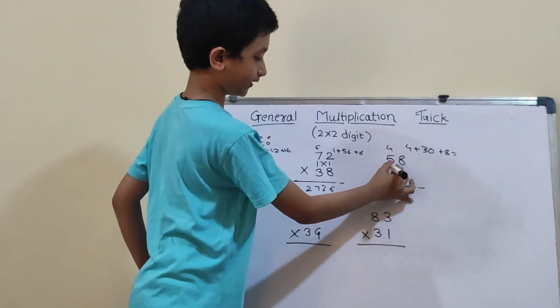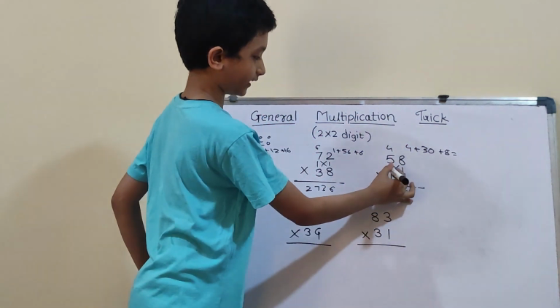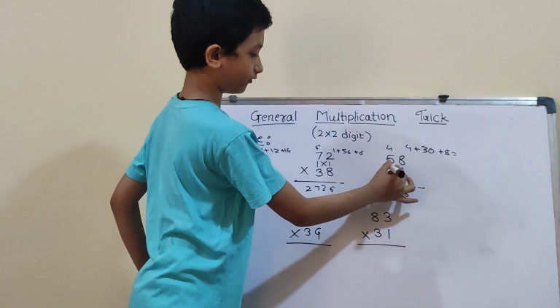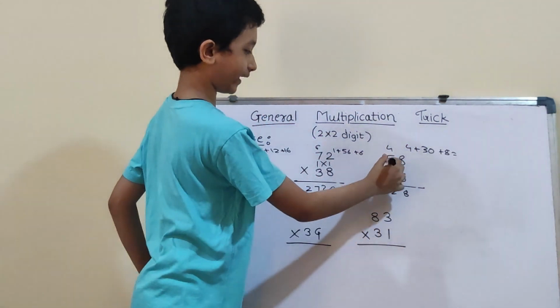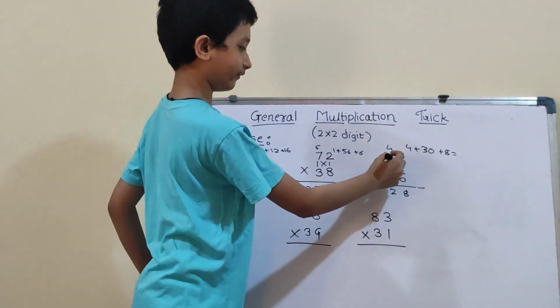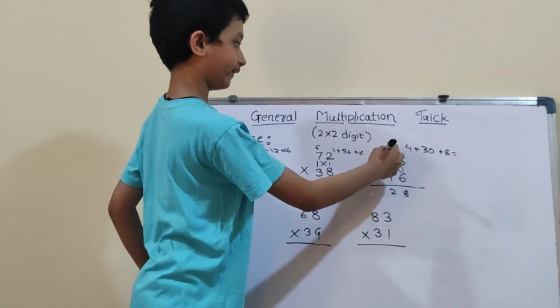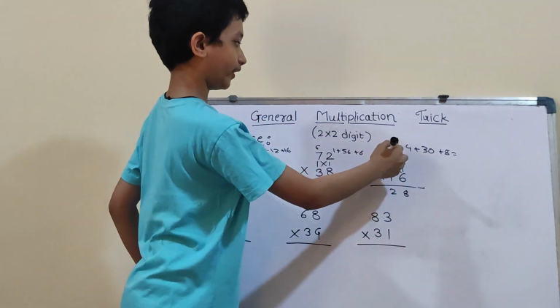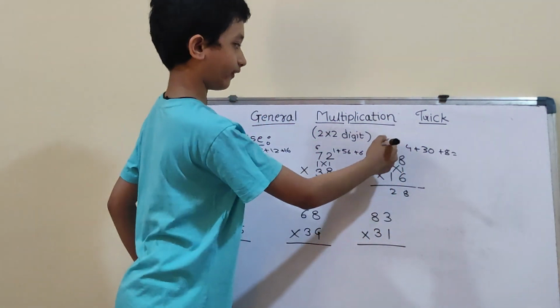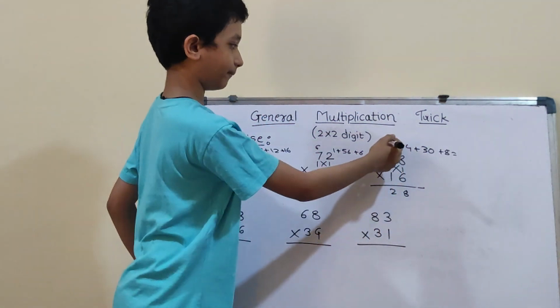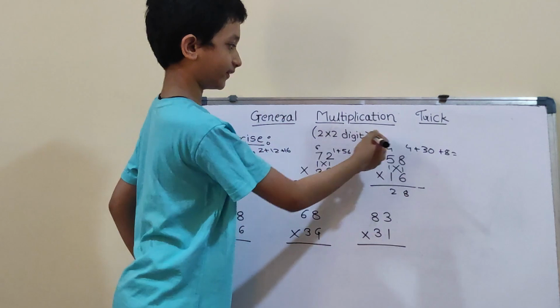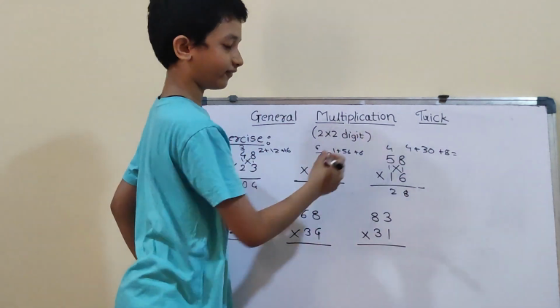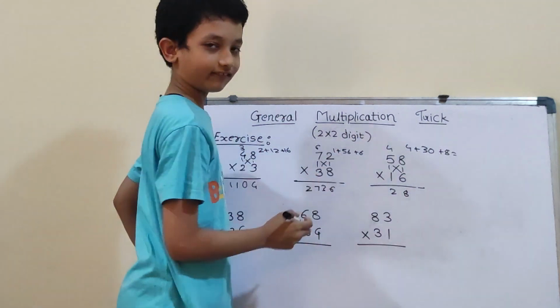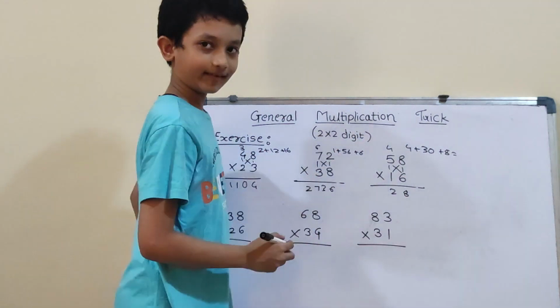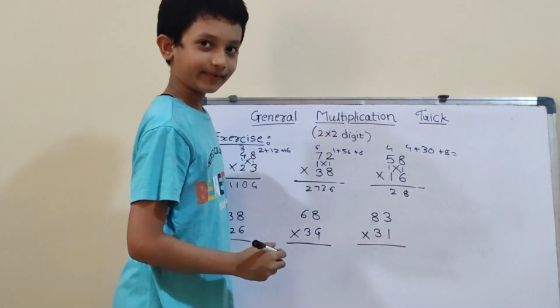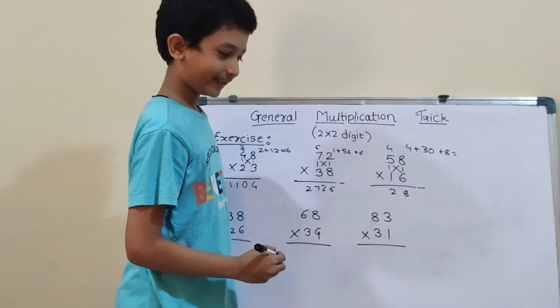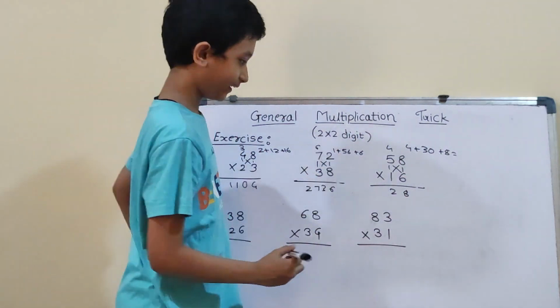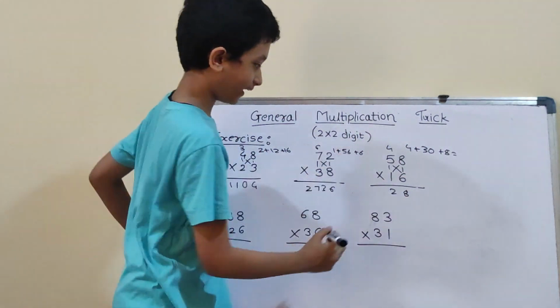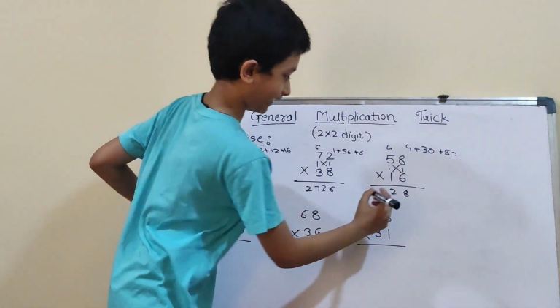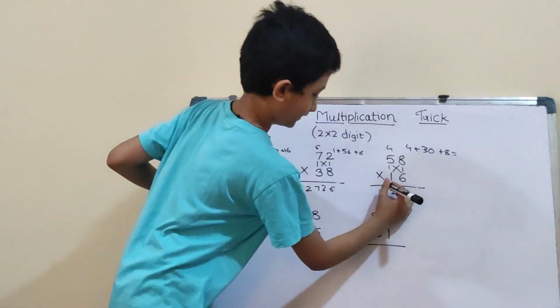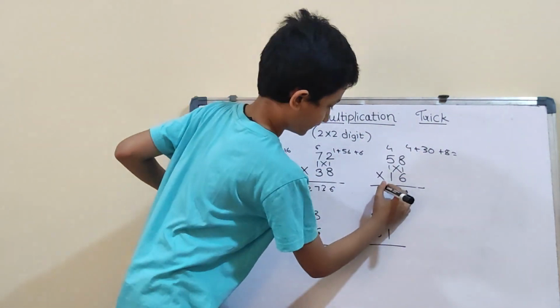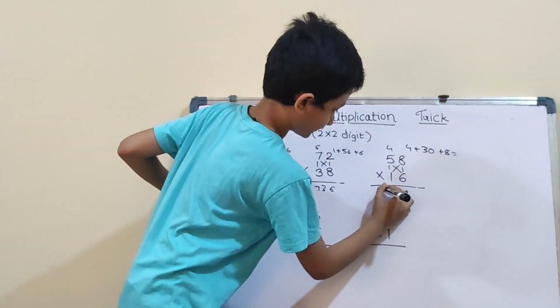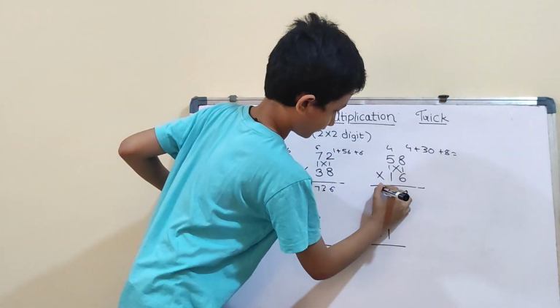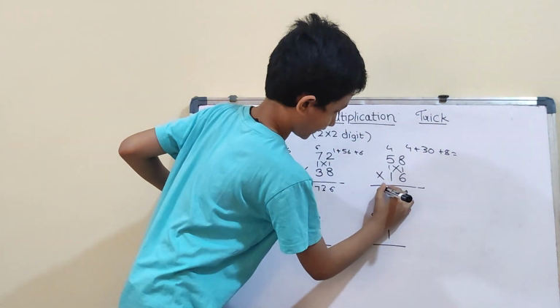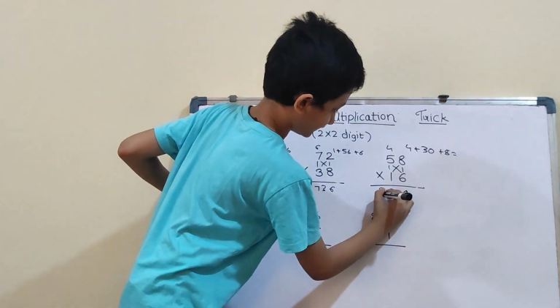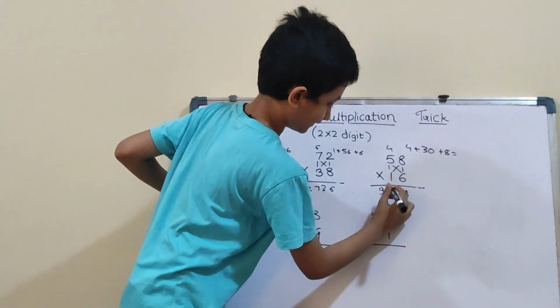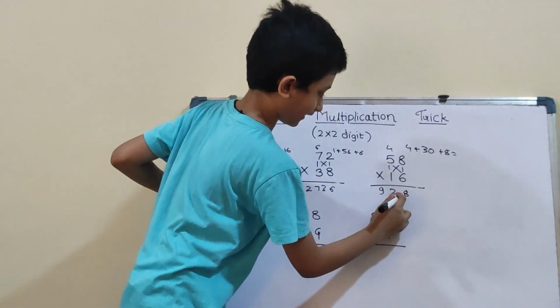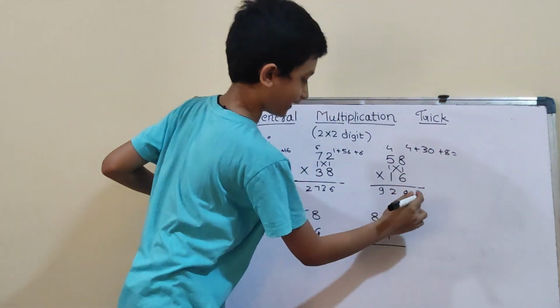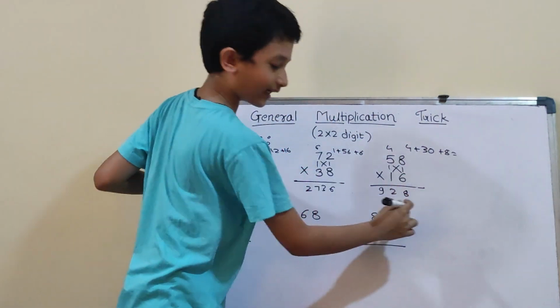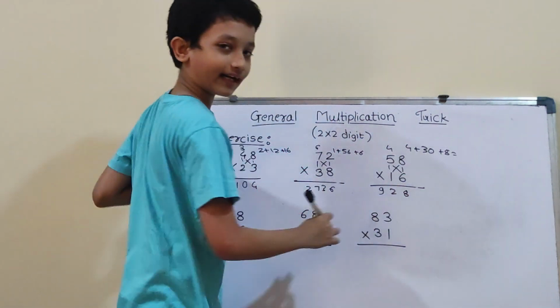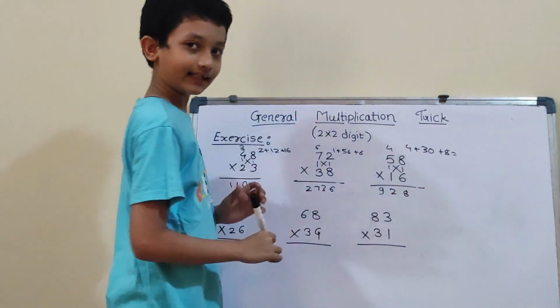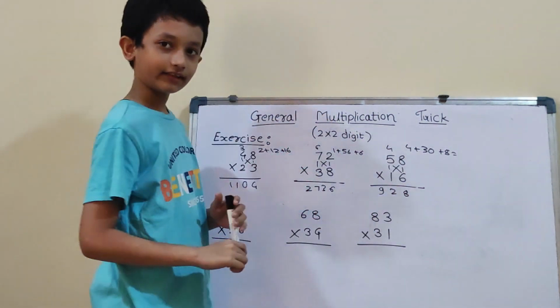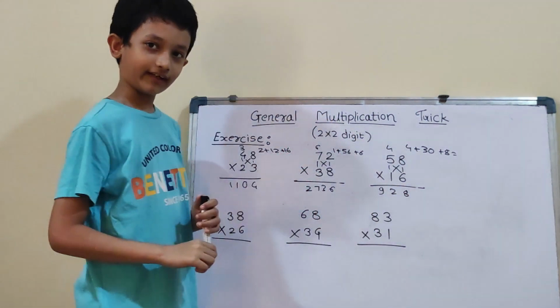Now, 5×1 is 5. And 5 plus 4 will be 9. So, our answer is 928.